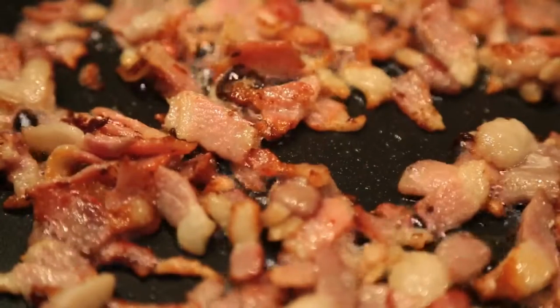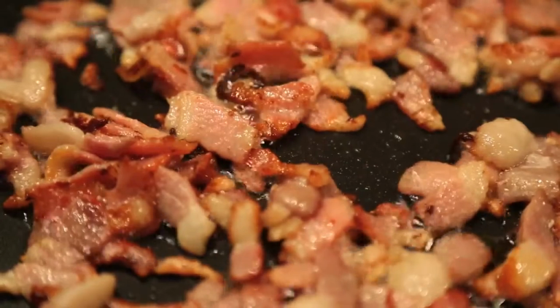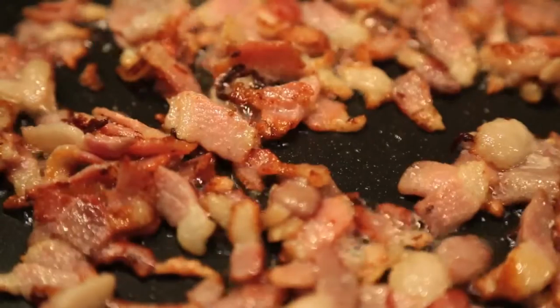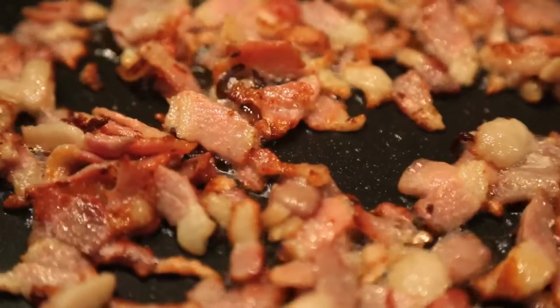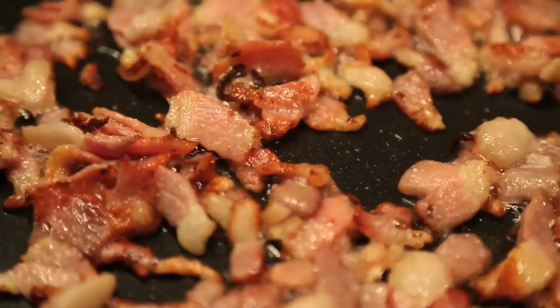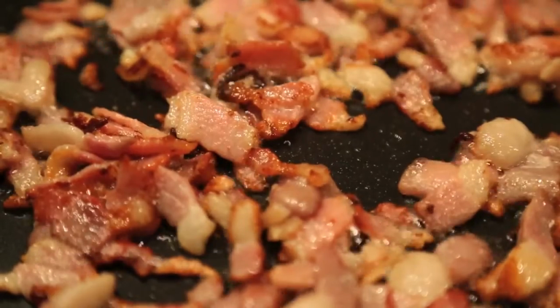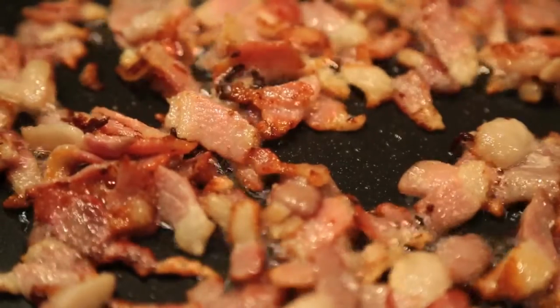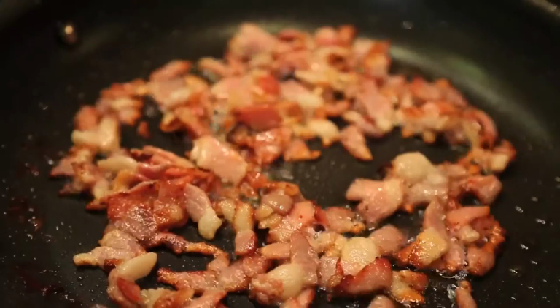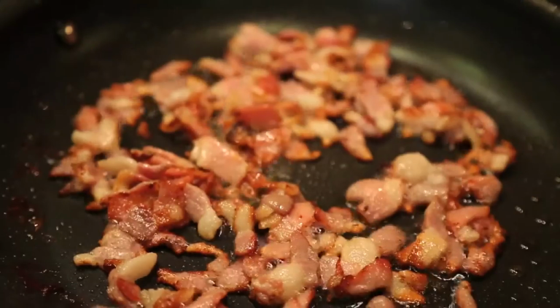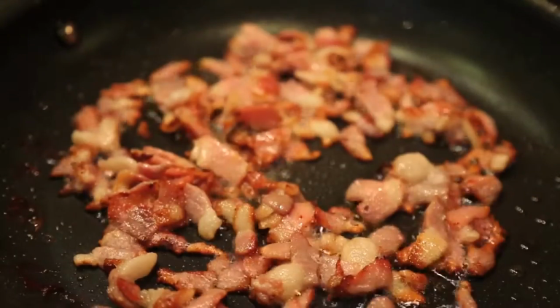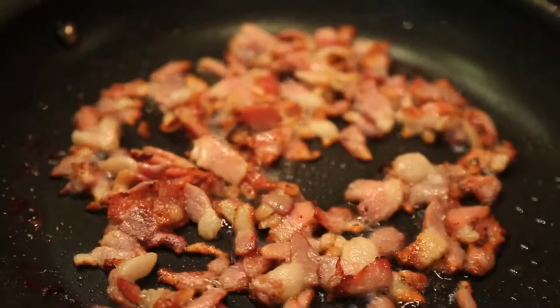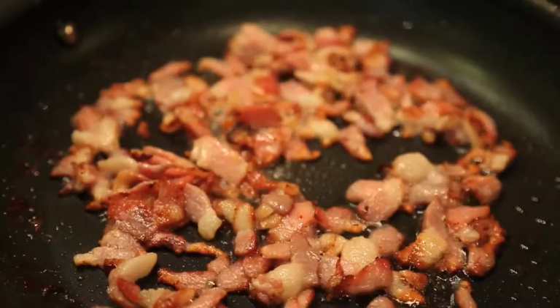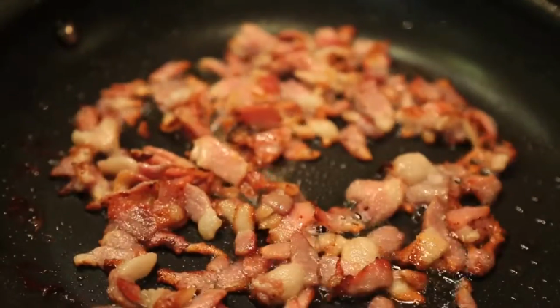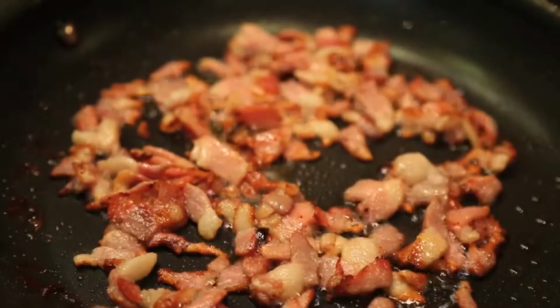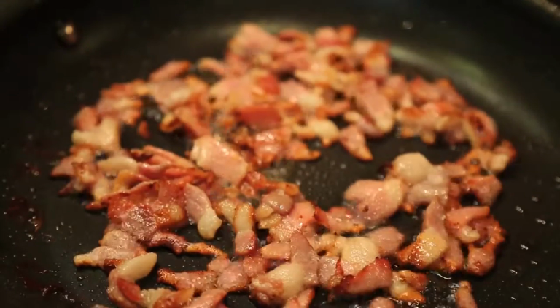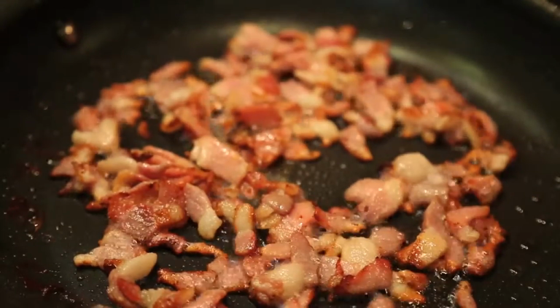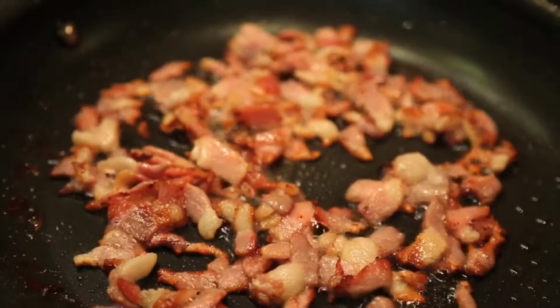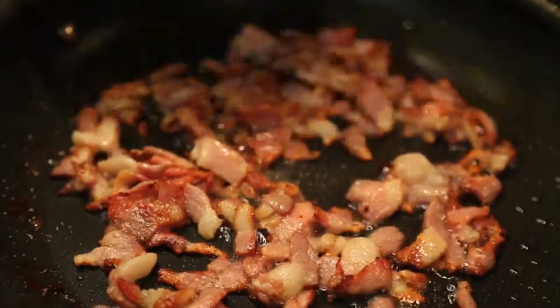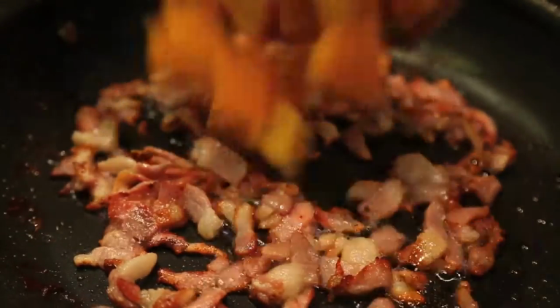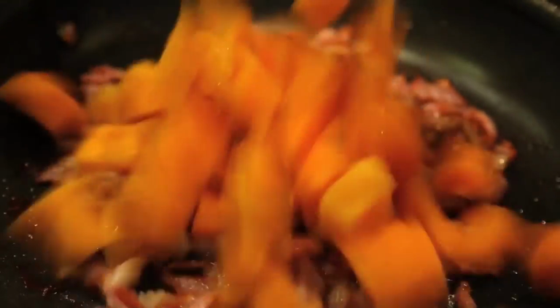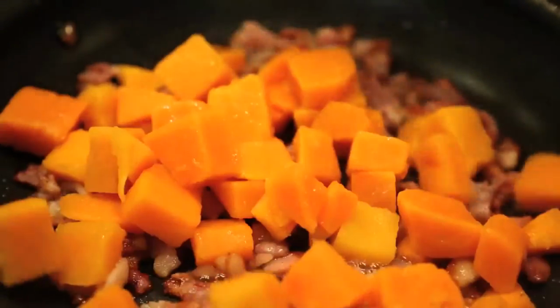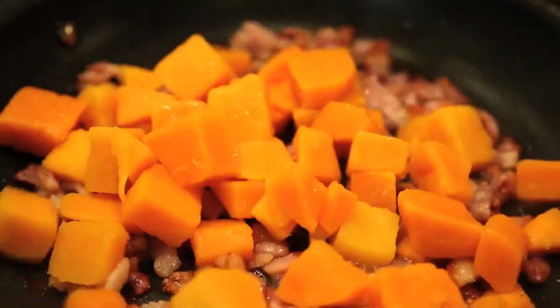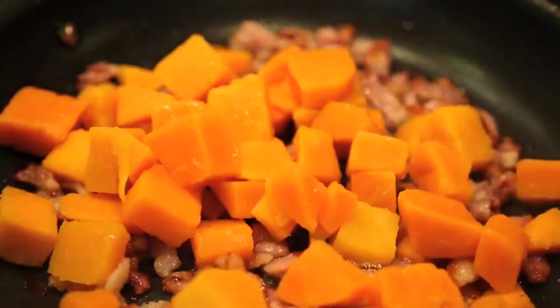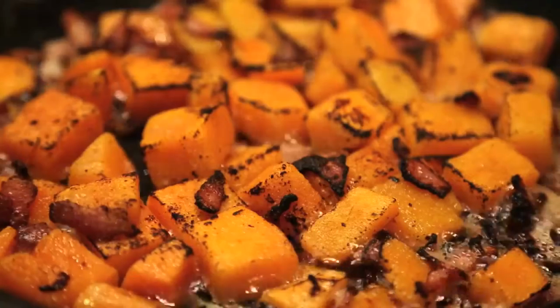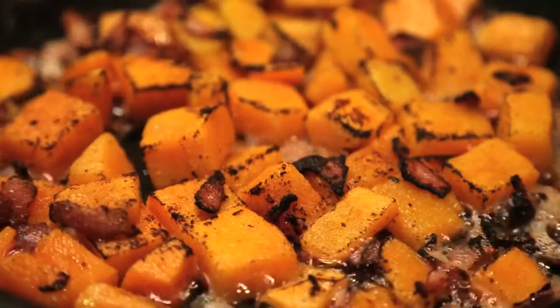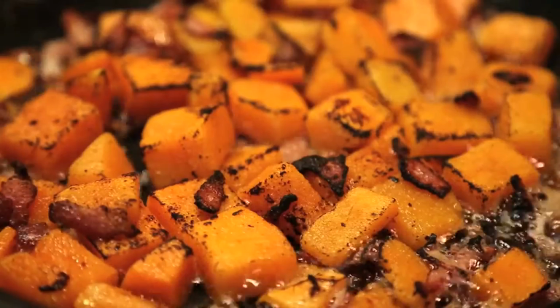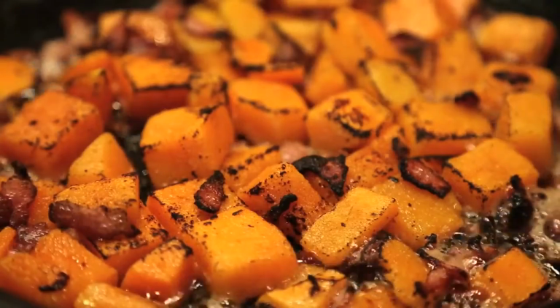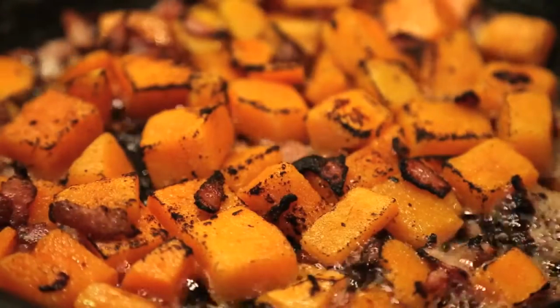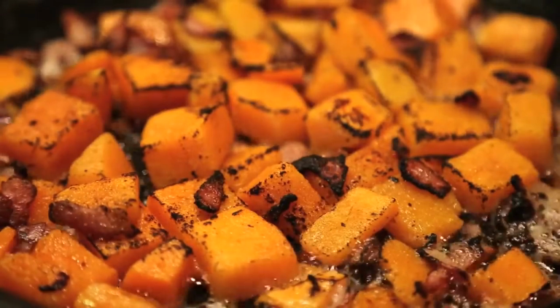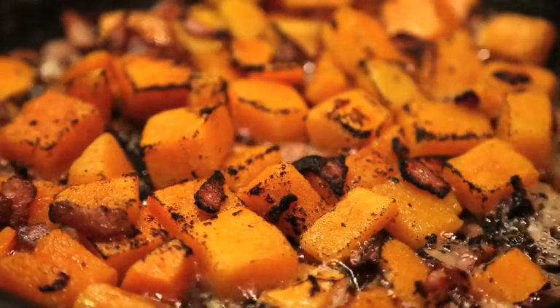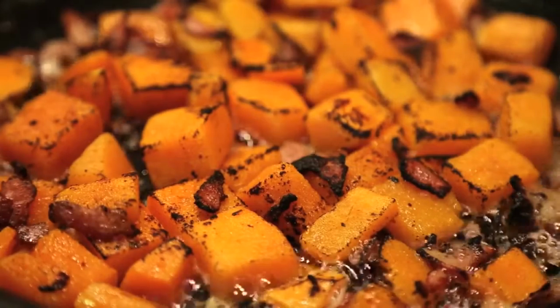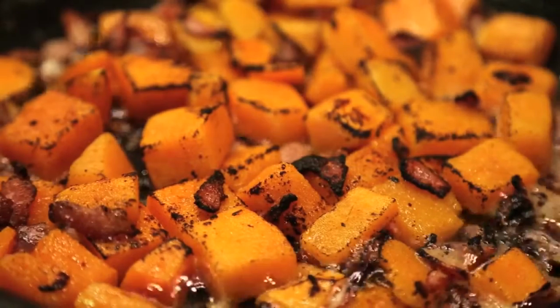Cook until just getting to the crispy point, then add the drained squash and cook until the squash starts to brown.